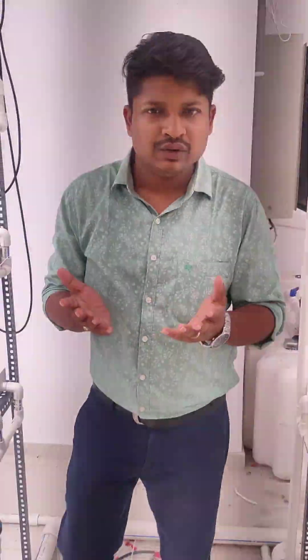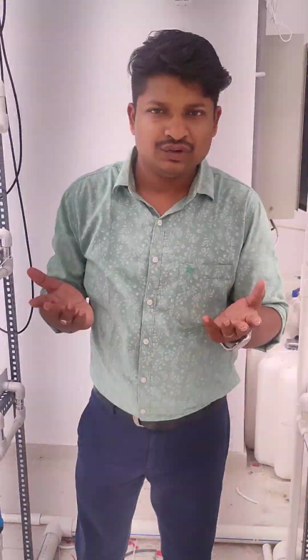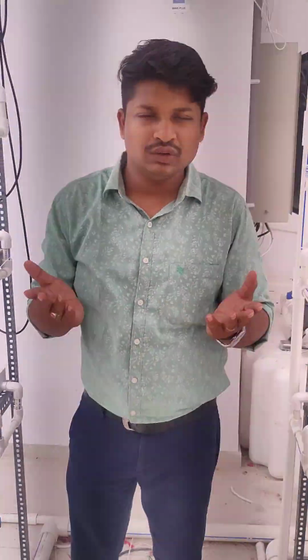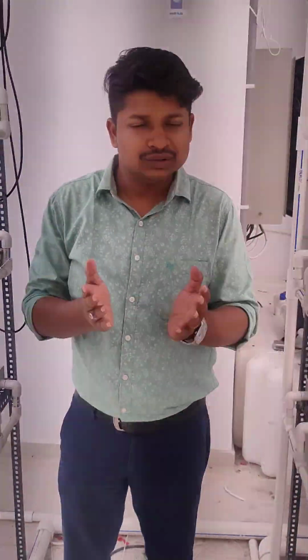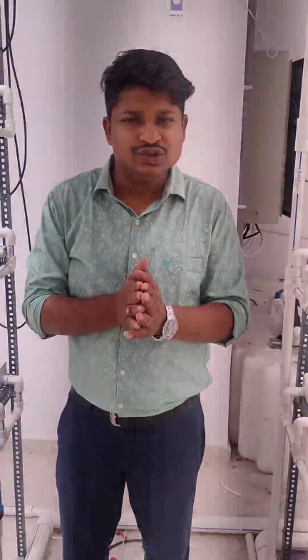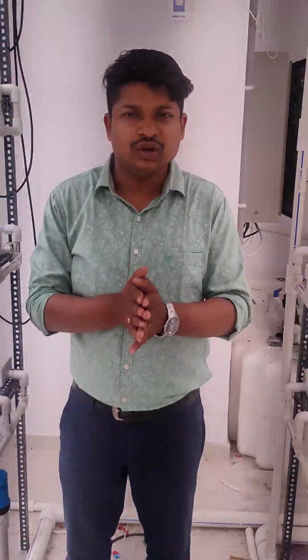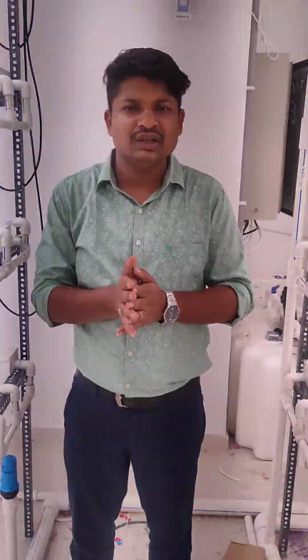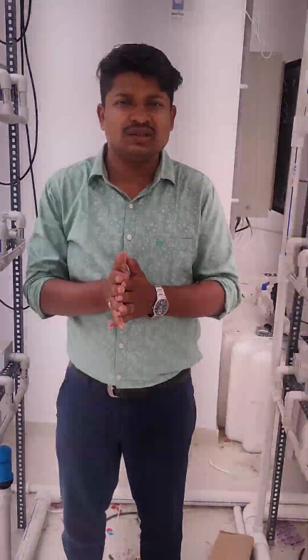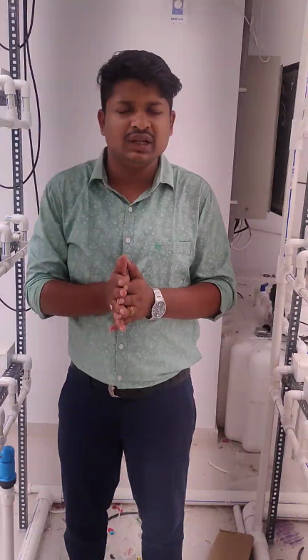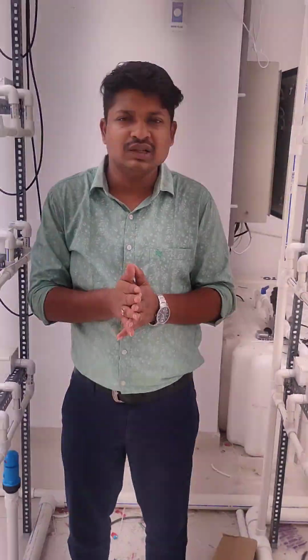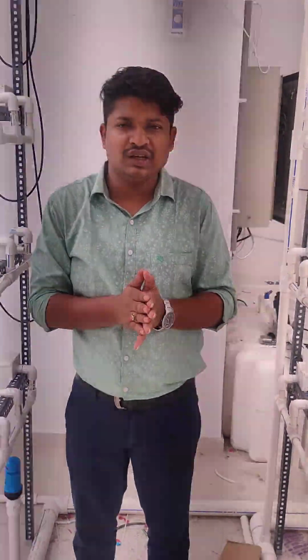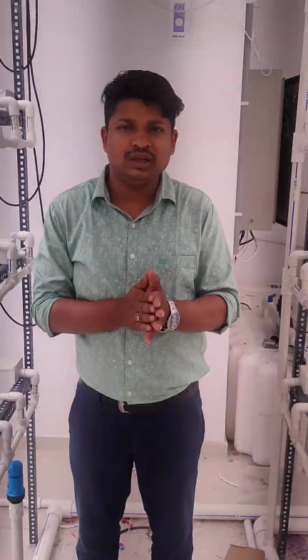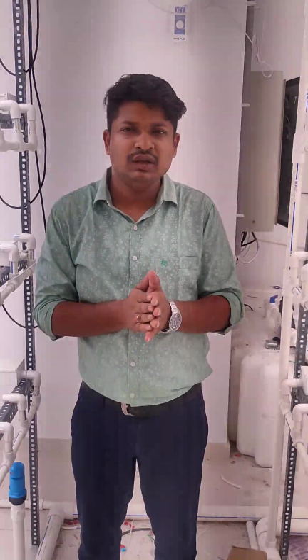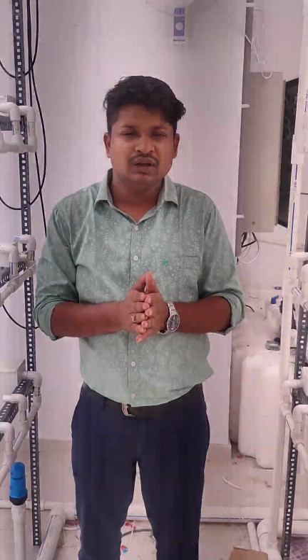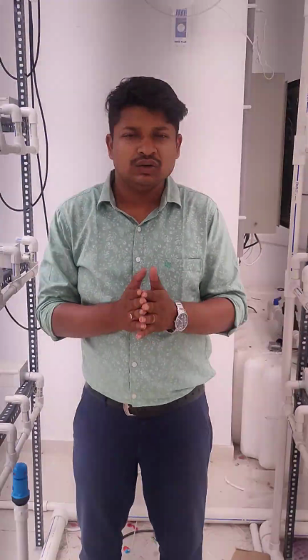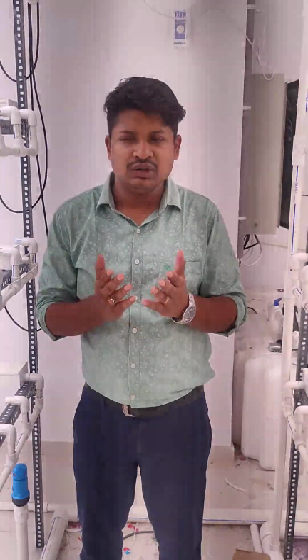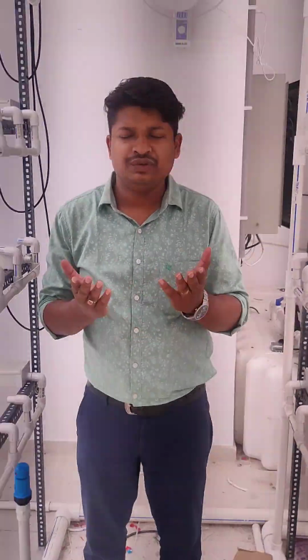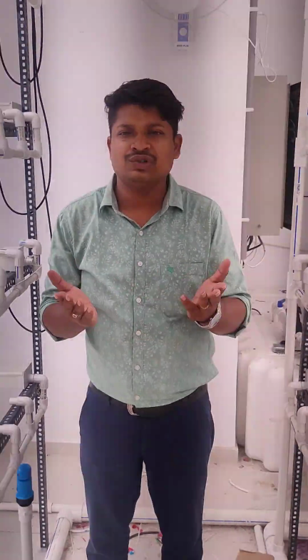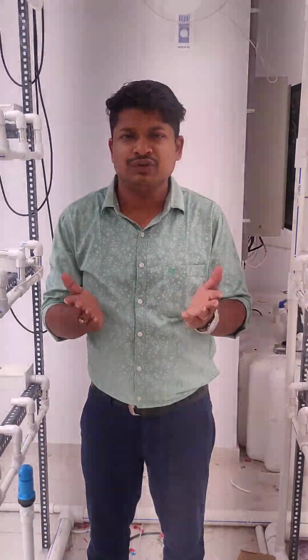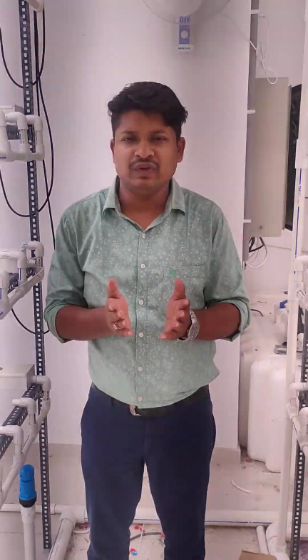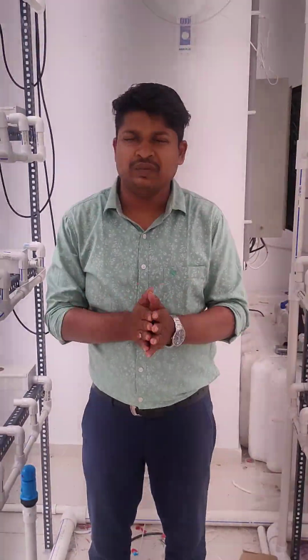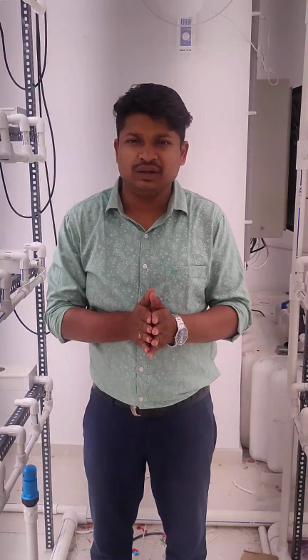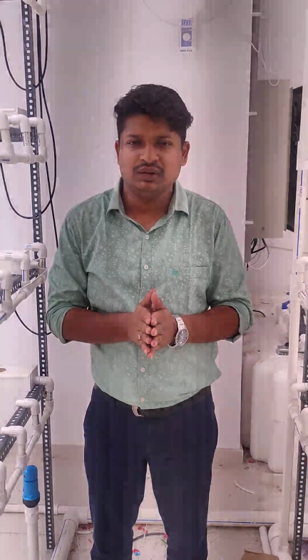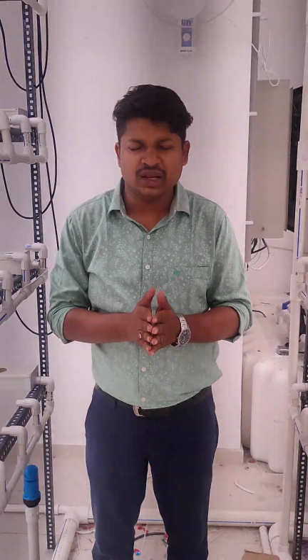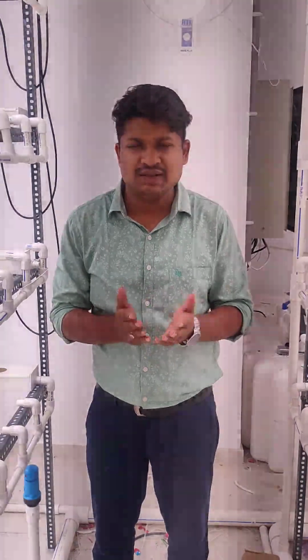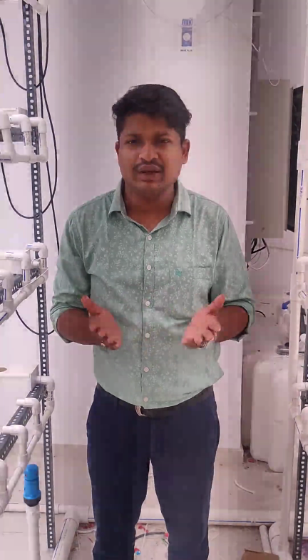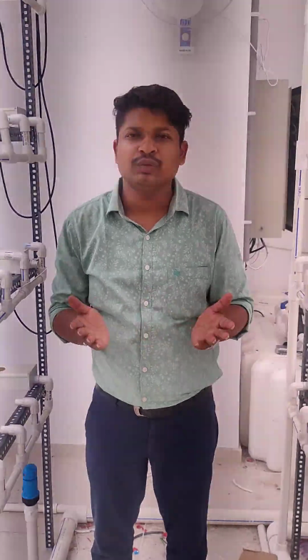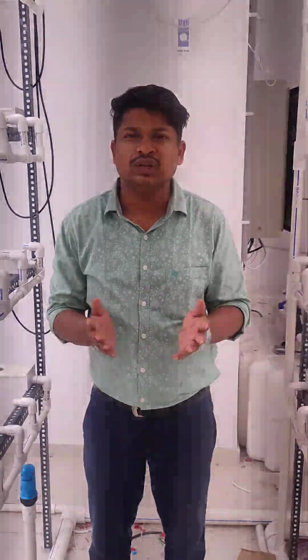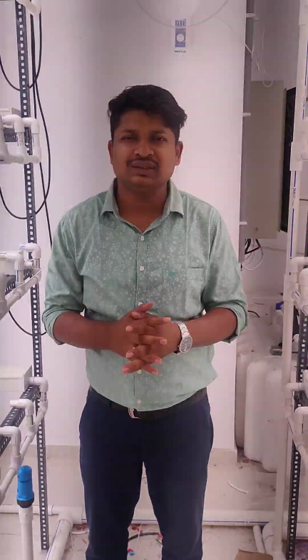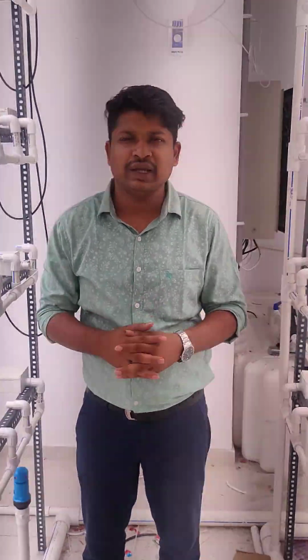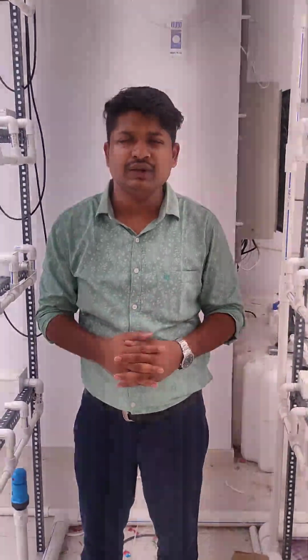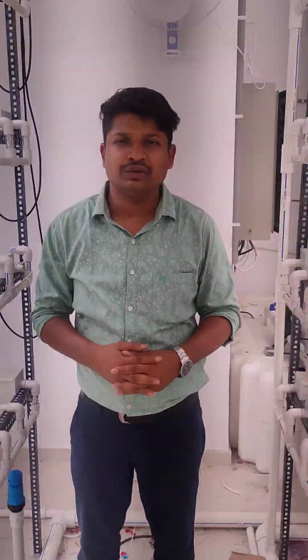Join us in our journey to the future of farming. Rise Hydroponics. Thank you.